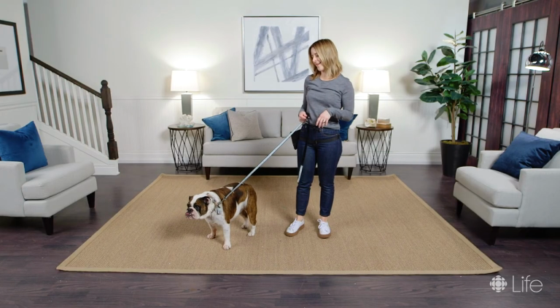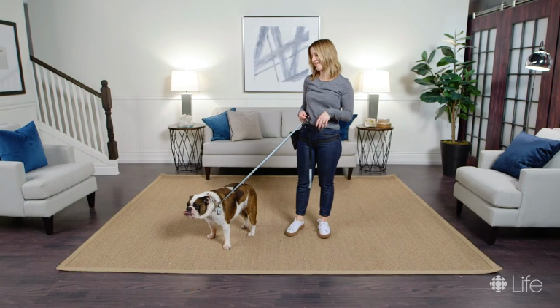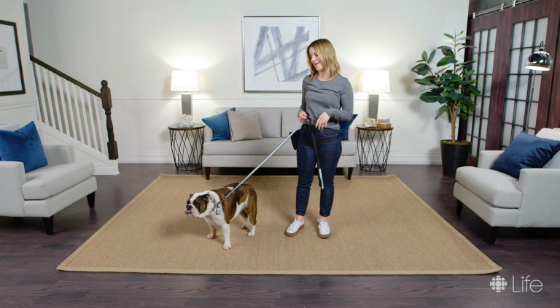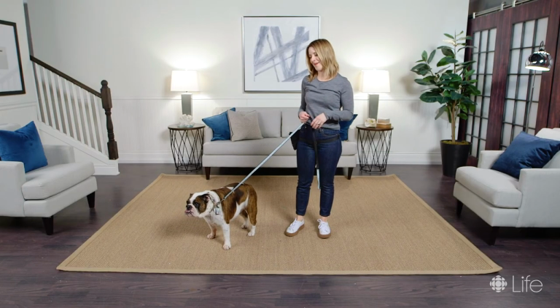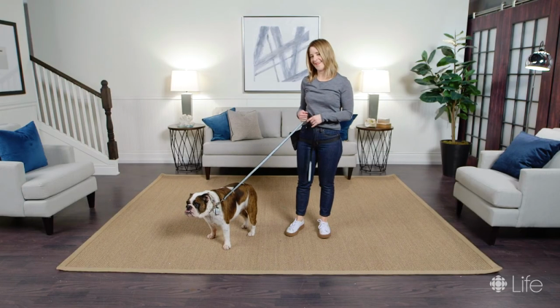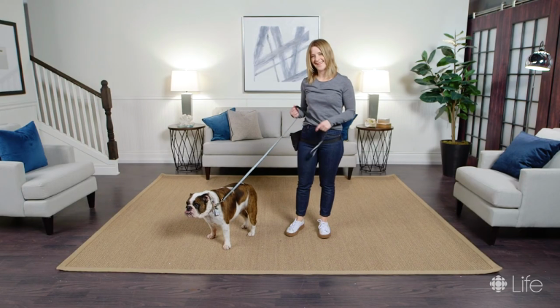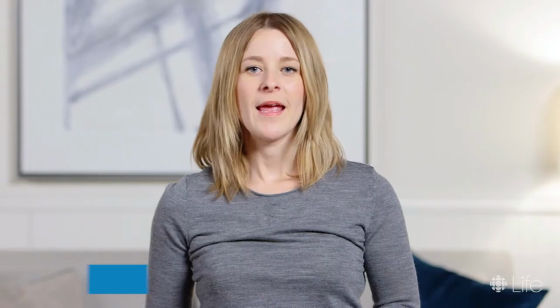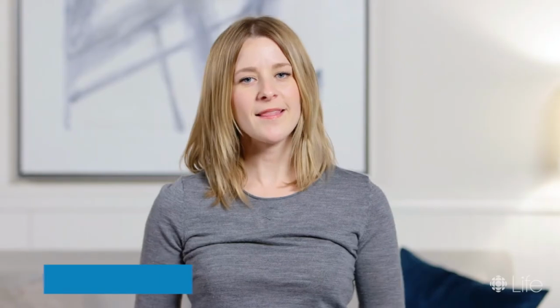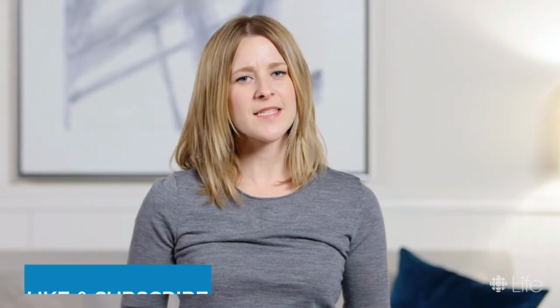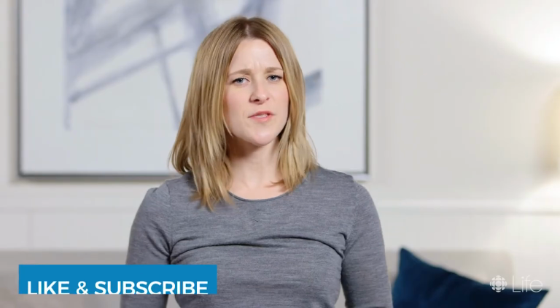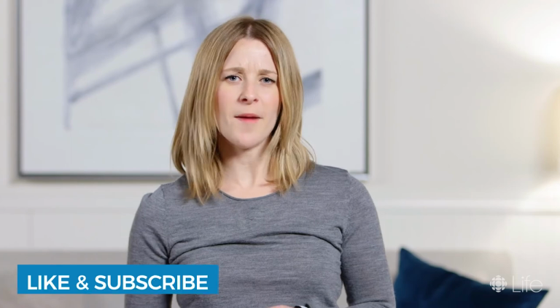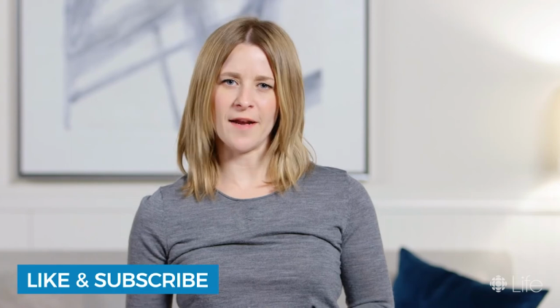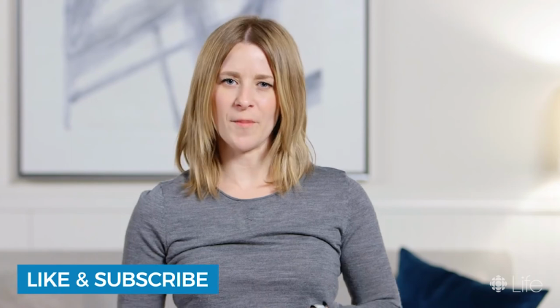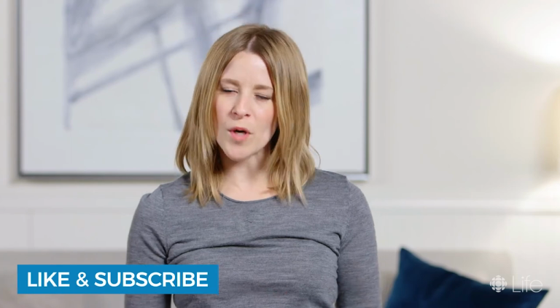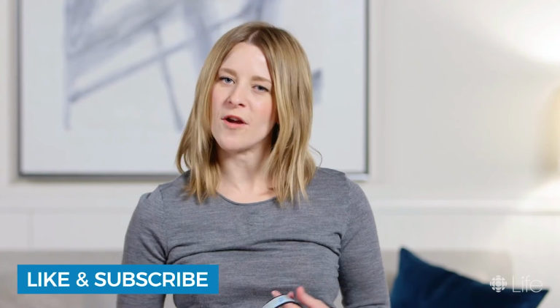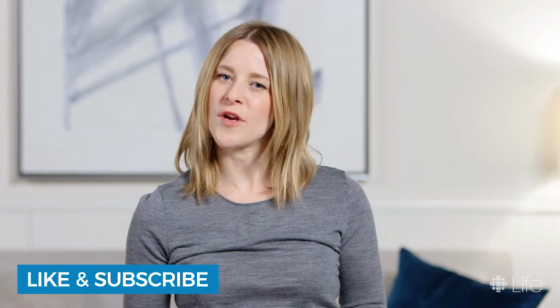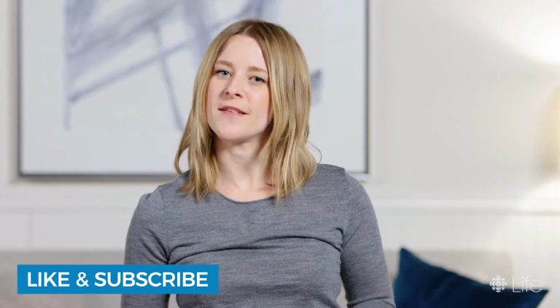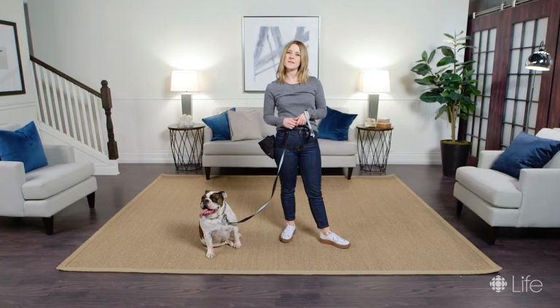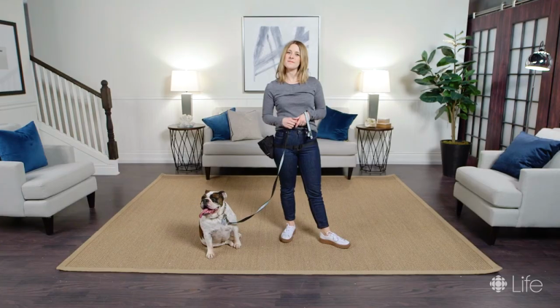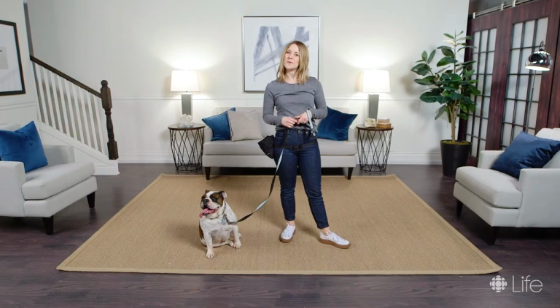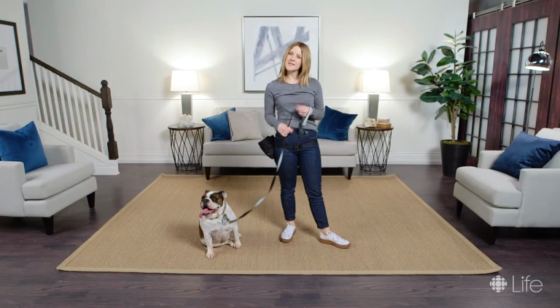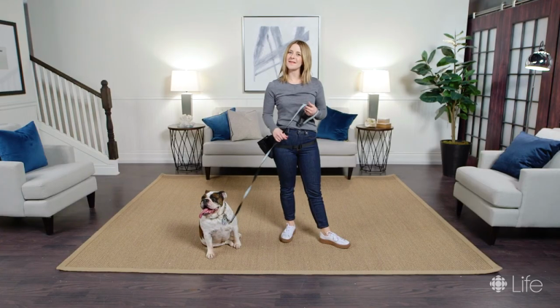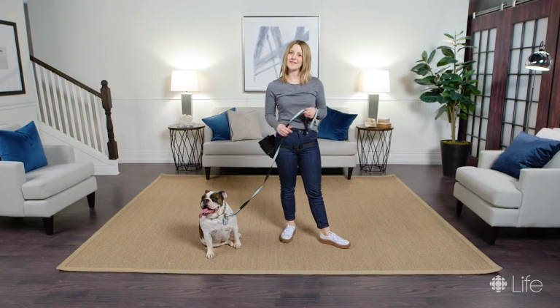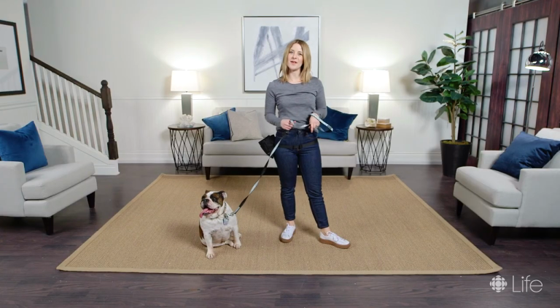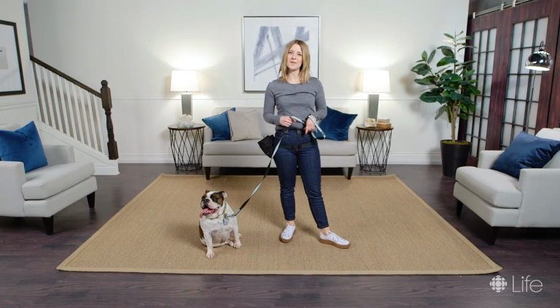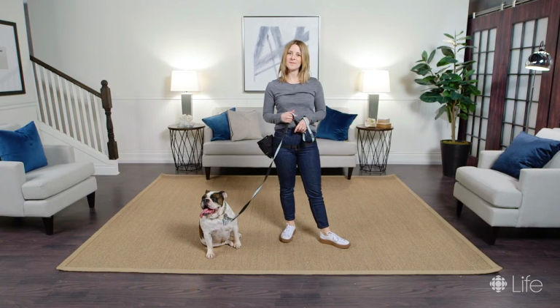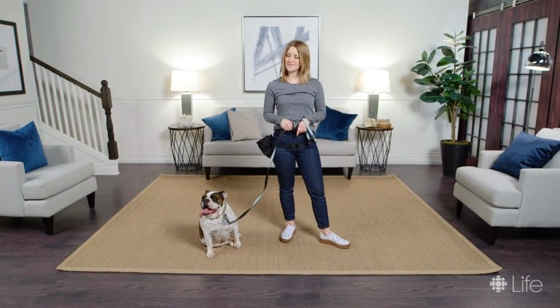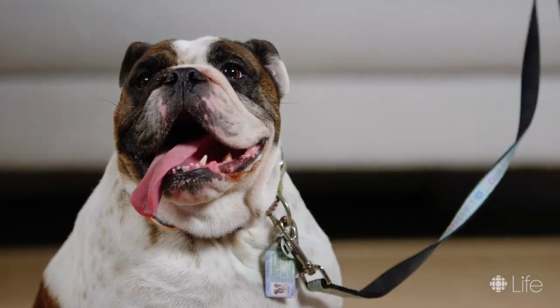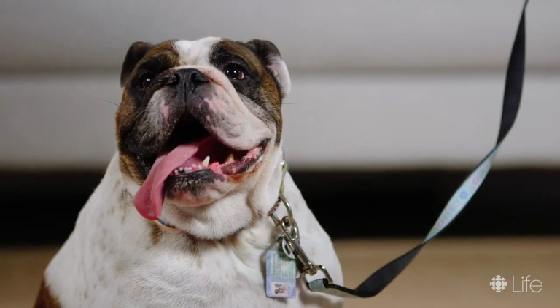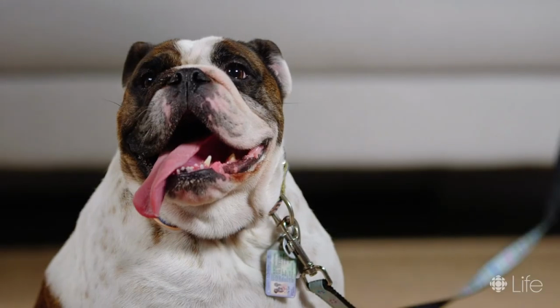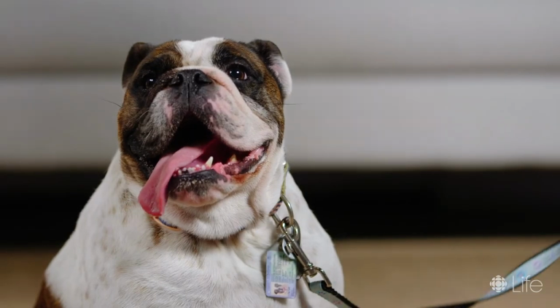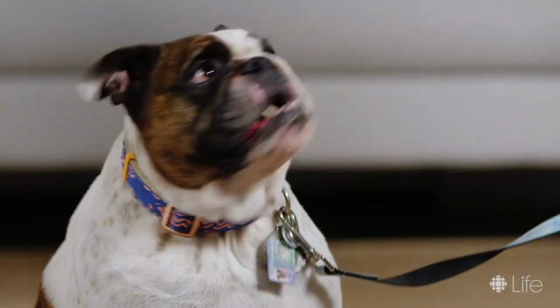Good job Peyton. Hit that subscribe button for more dog training tips and we'll see you in the next video. Let's go Peyton!